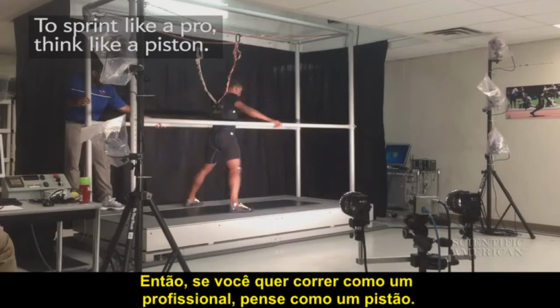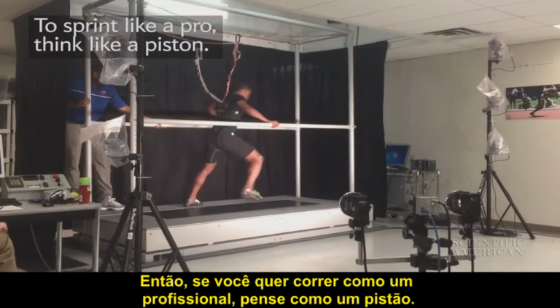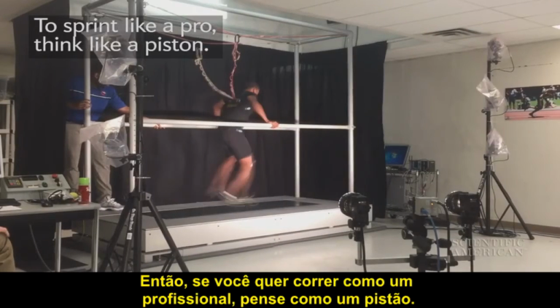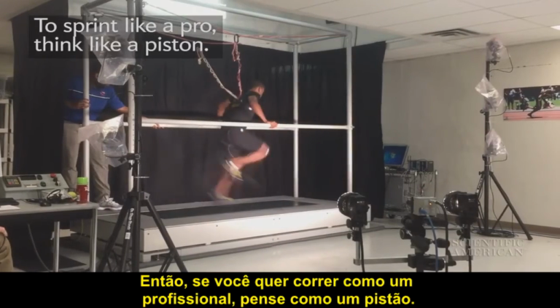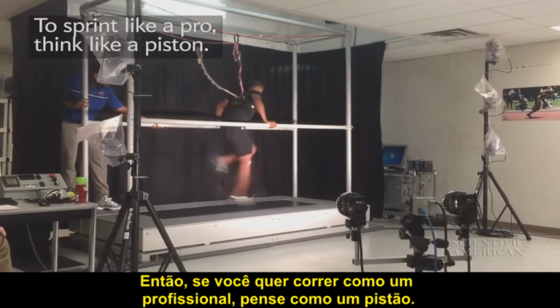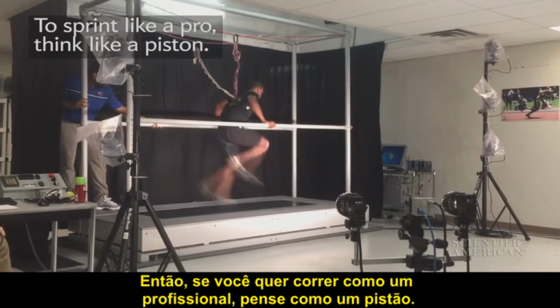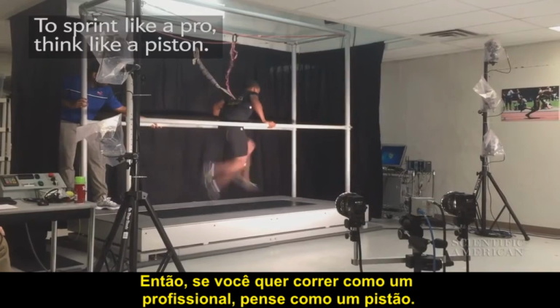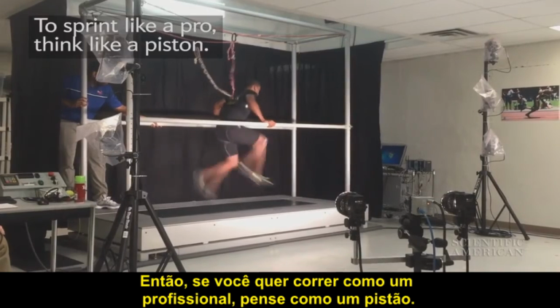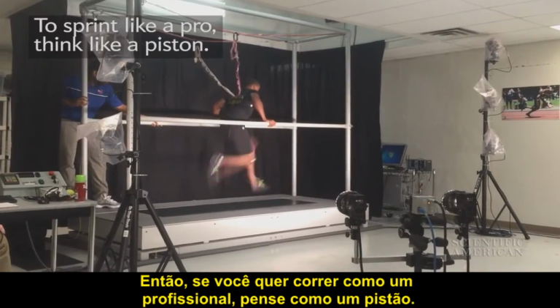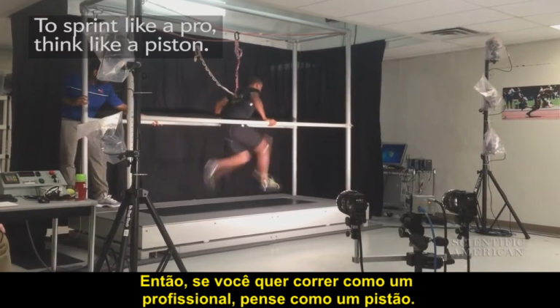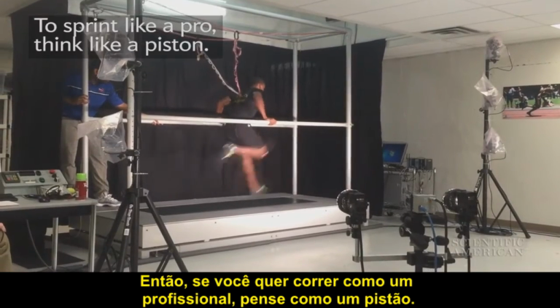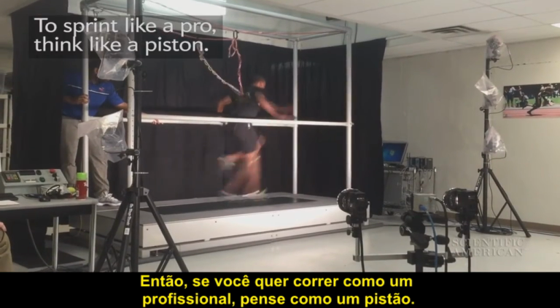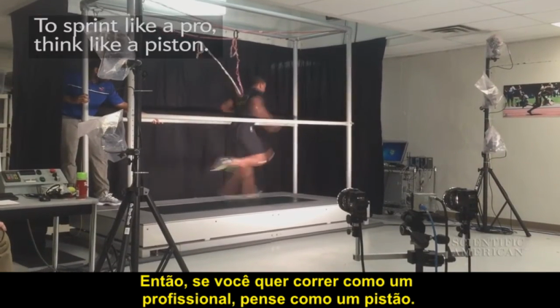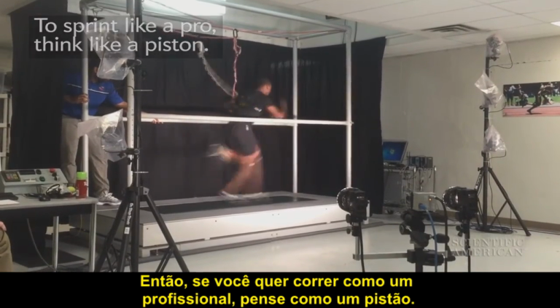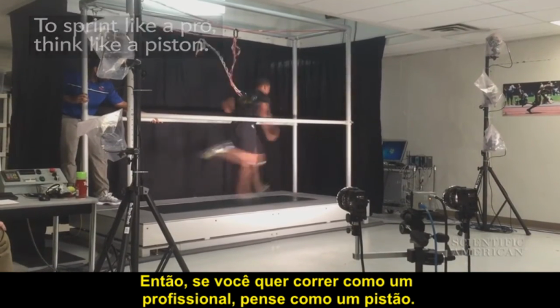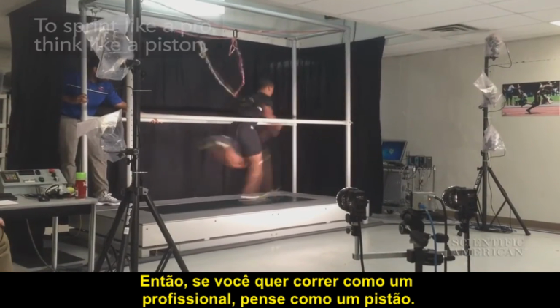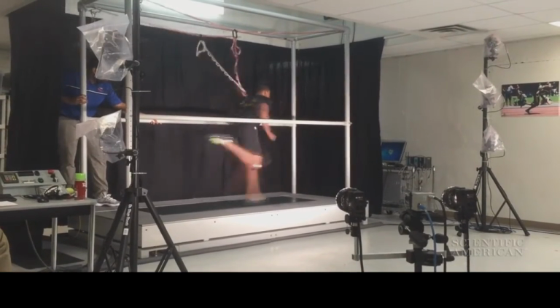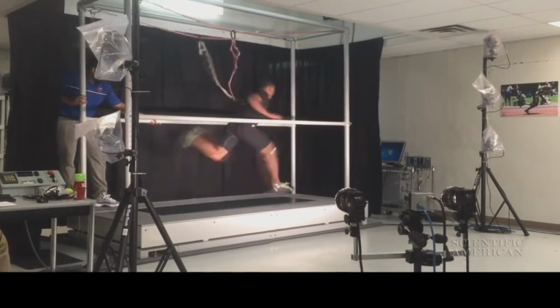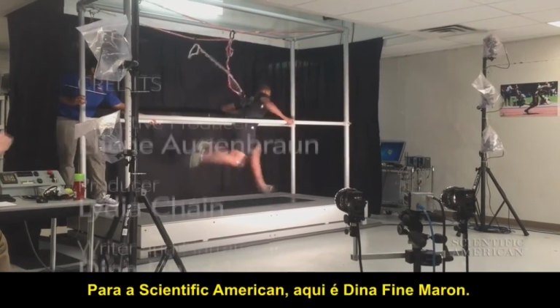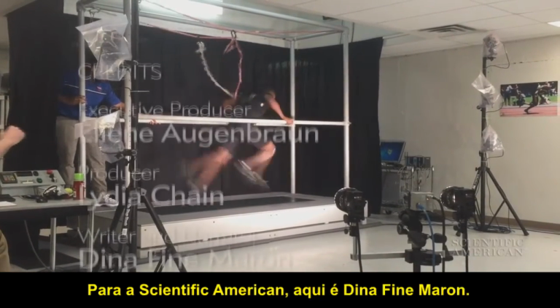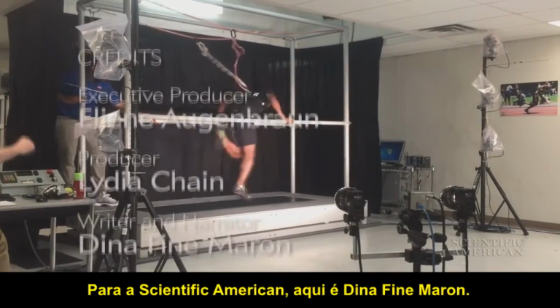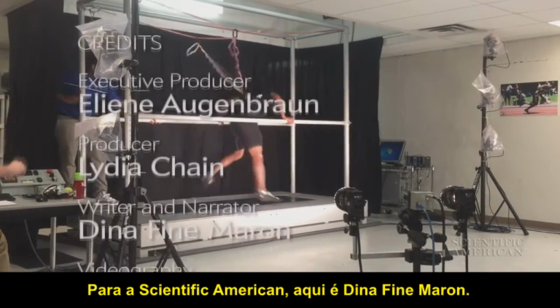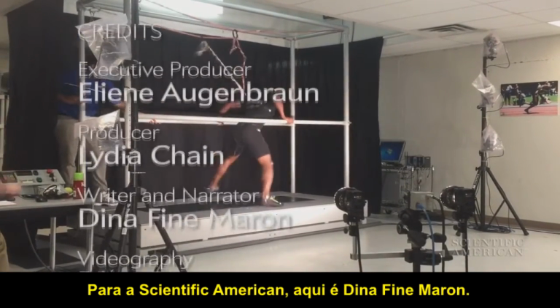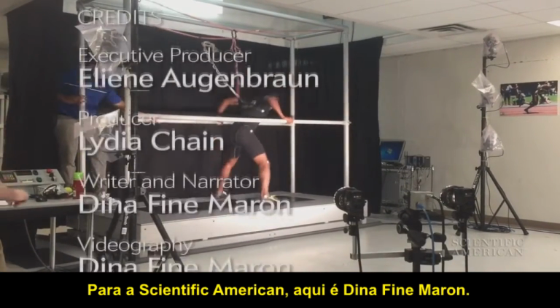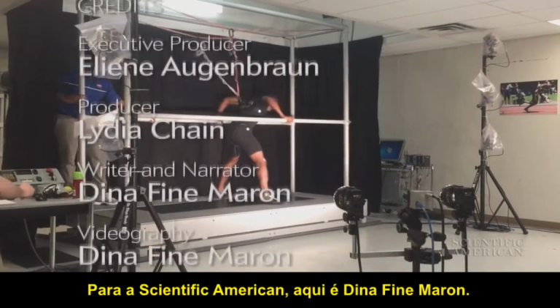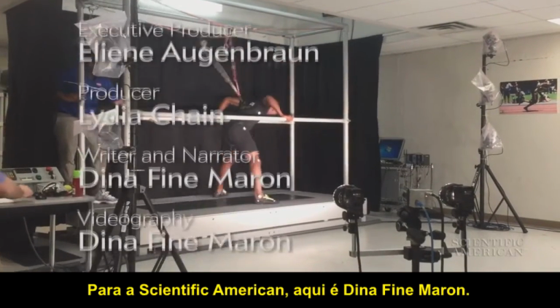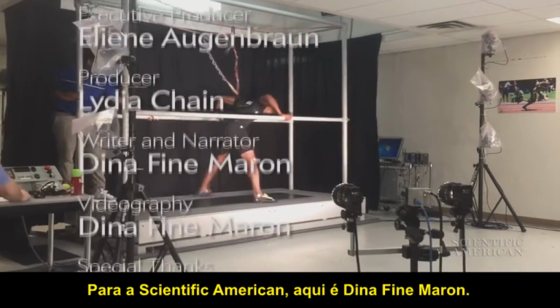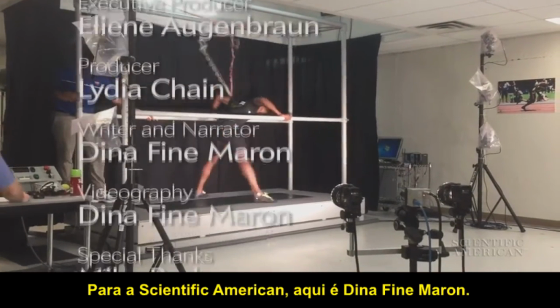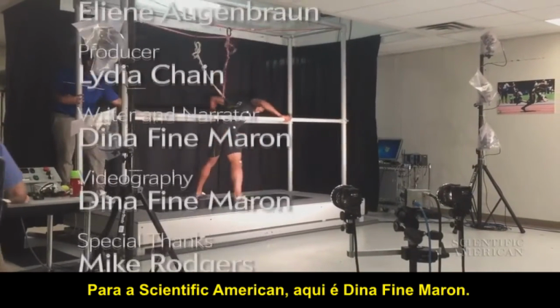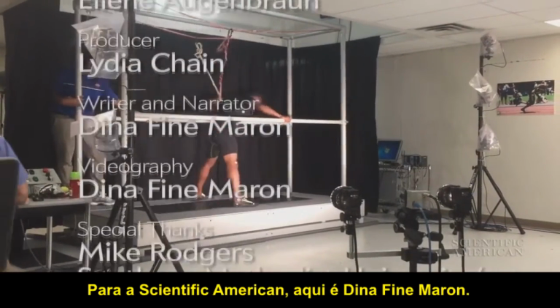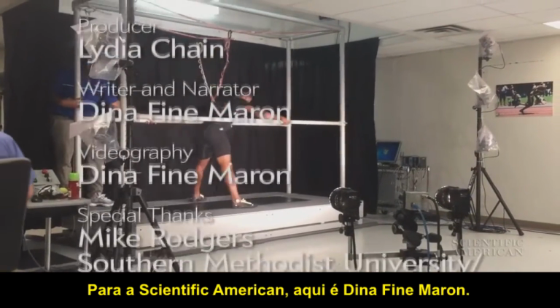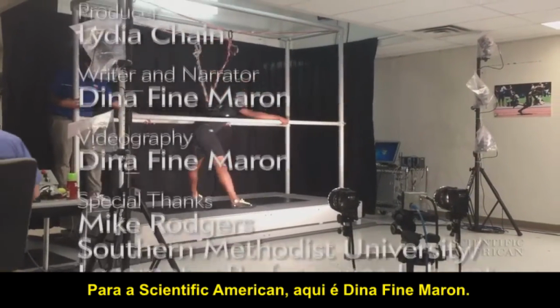So if you want to sprint like a pro, think like a piston. For Scientific American, this is Dena Fine Marin.